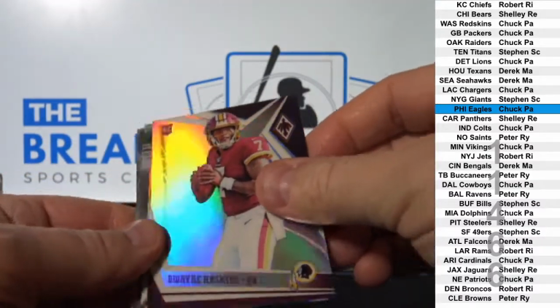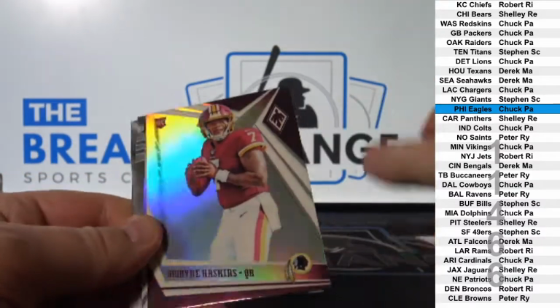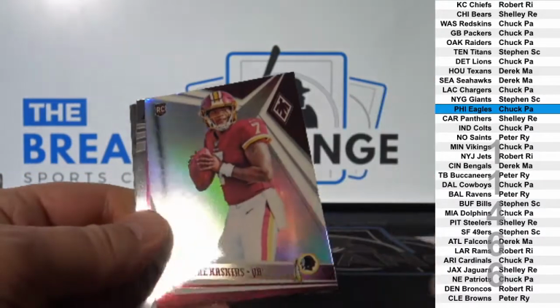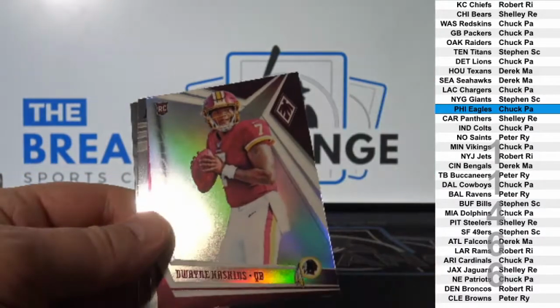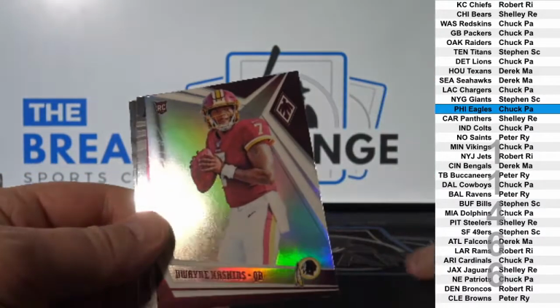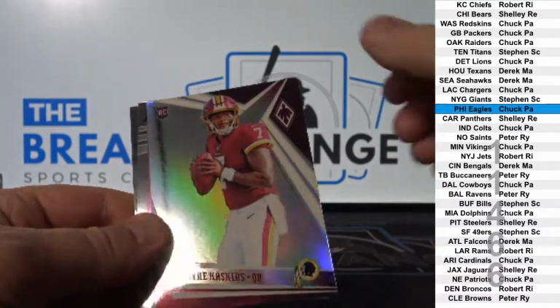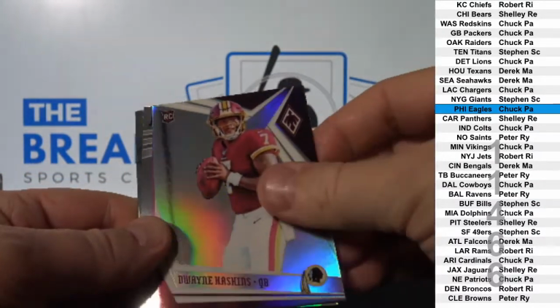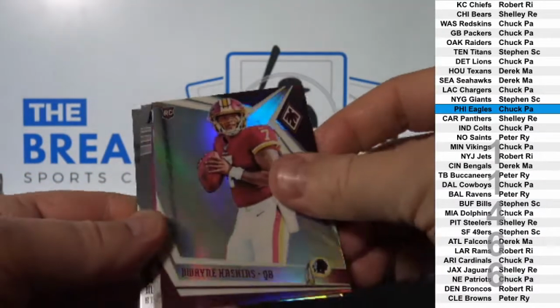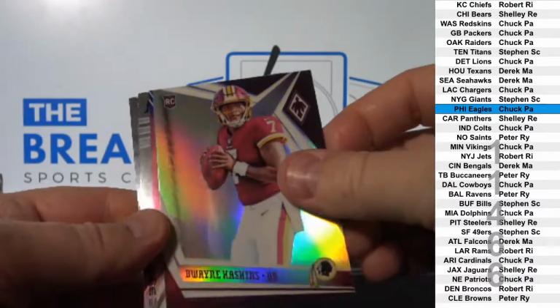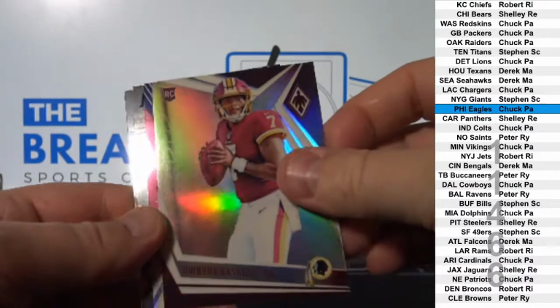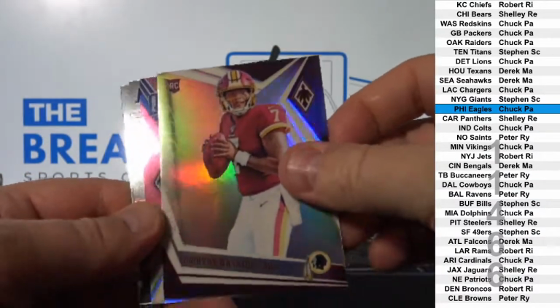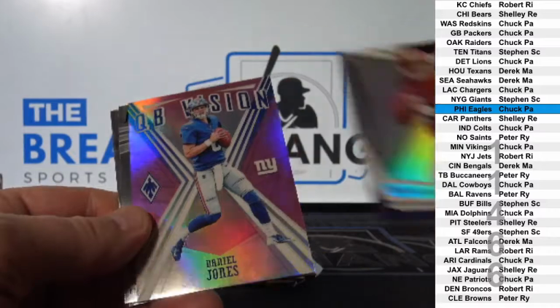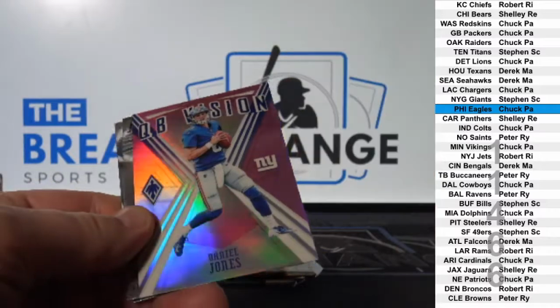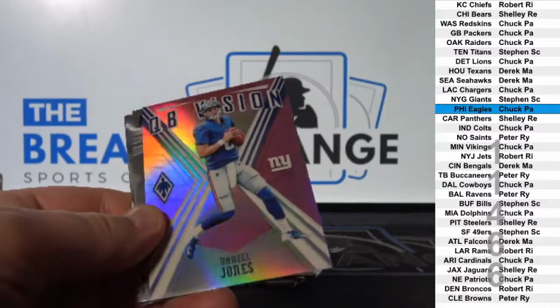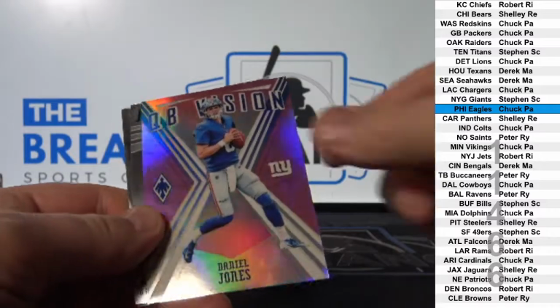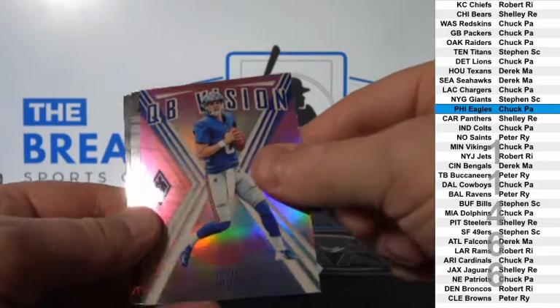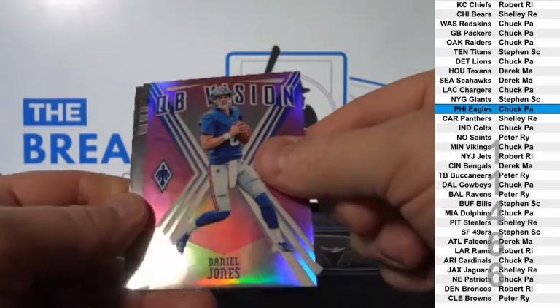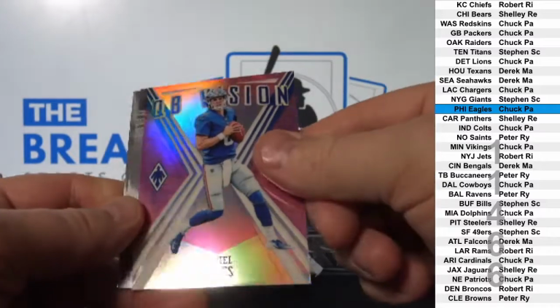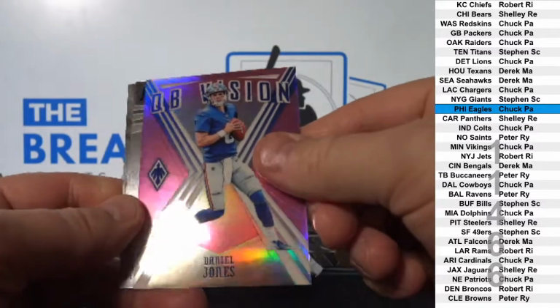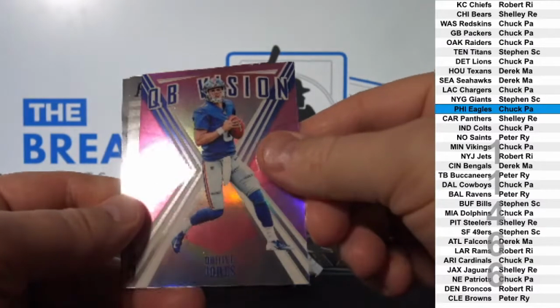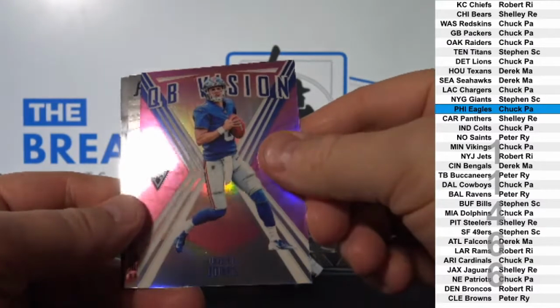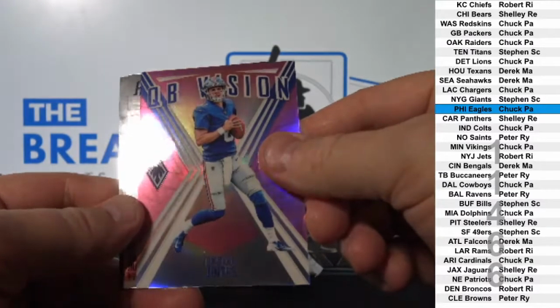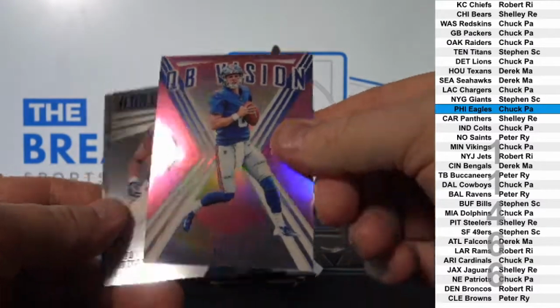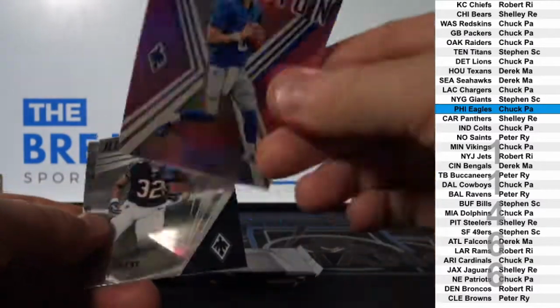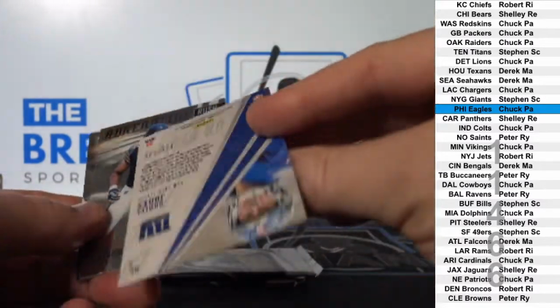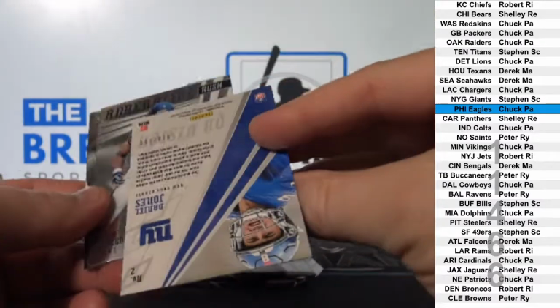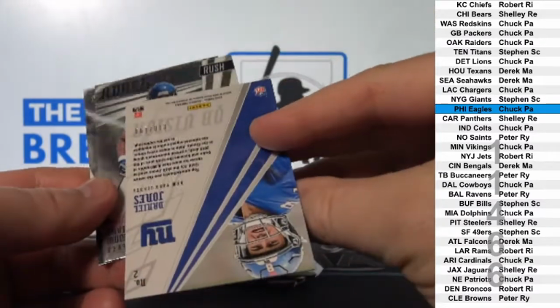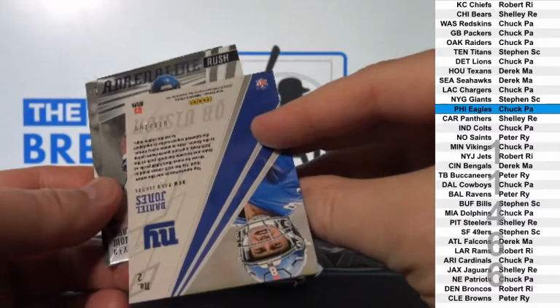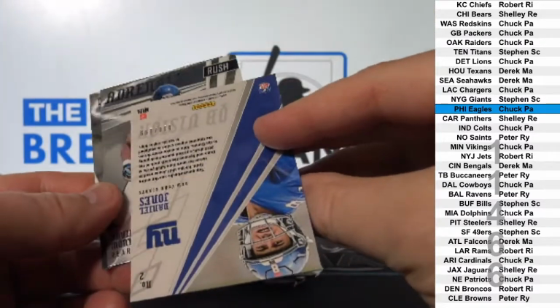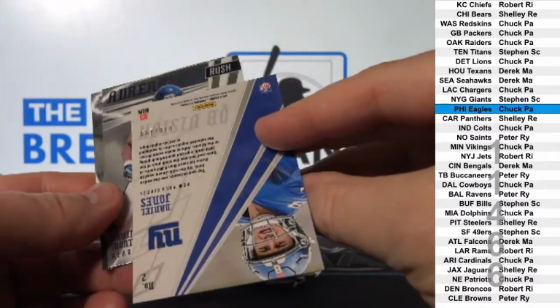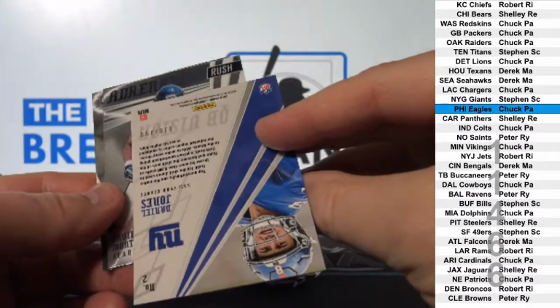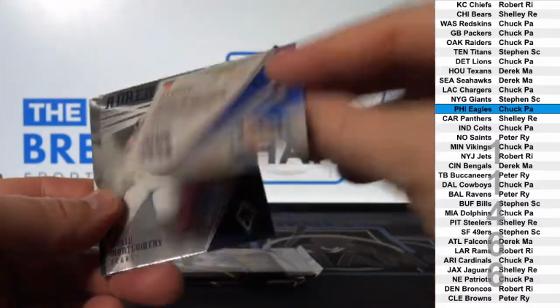Haskins rookie. Daniel Jones rookie insert parallel to 199.